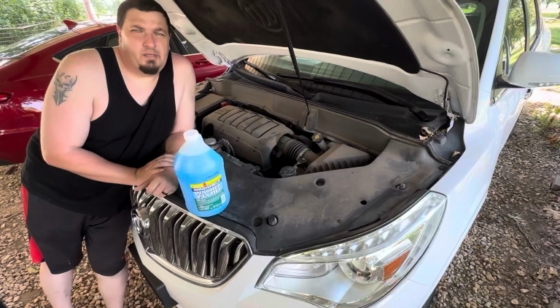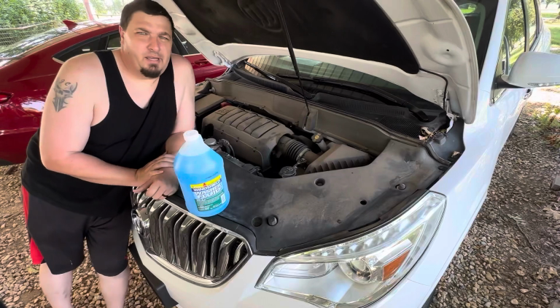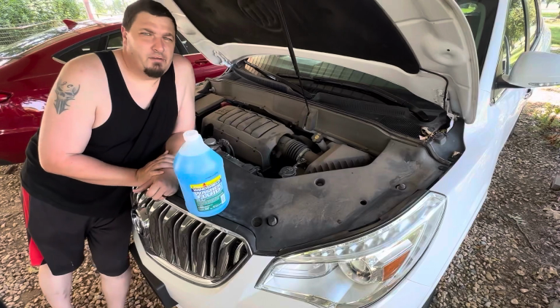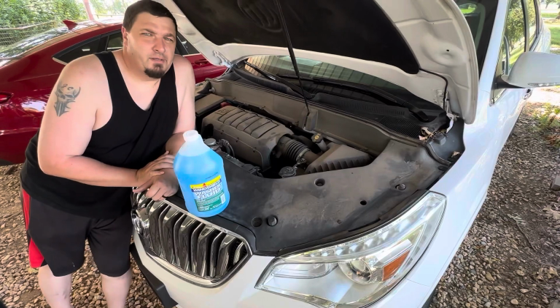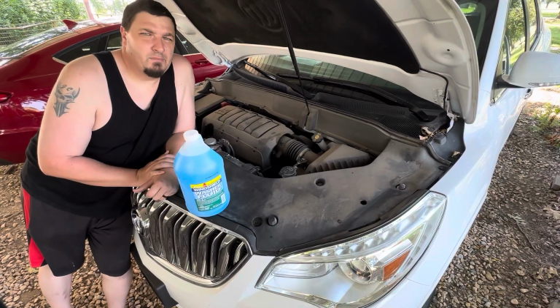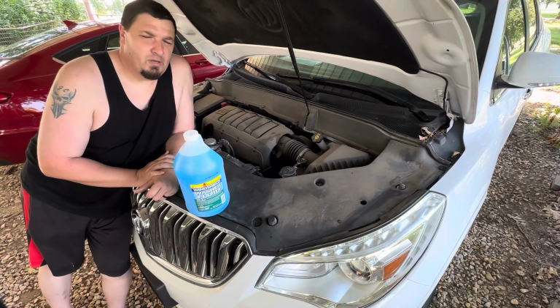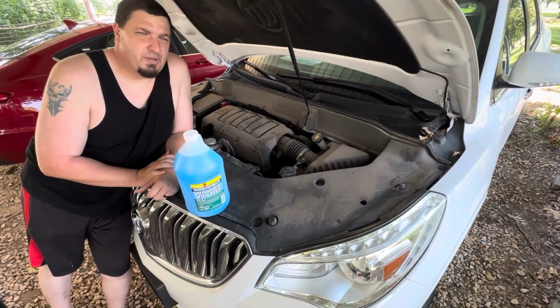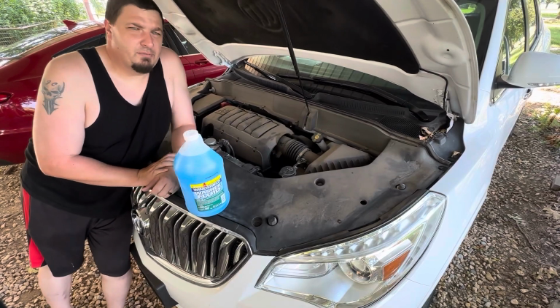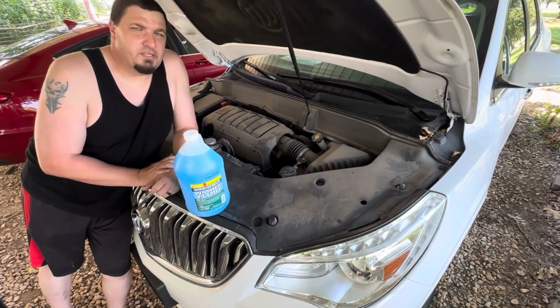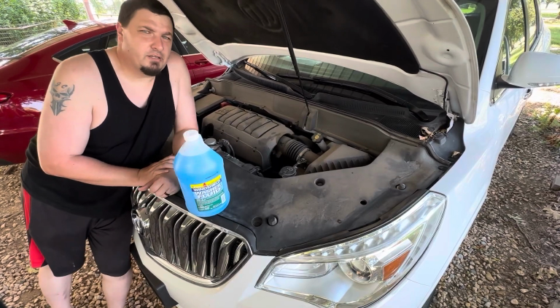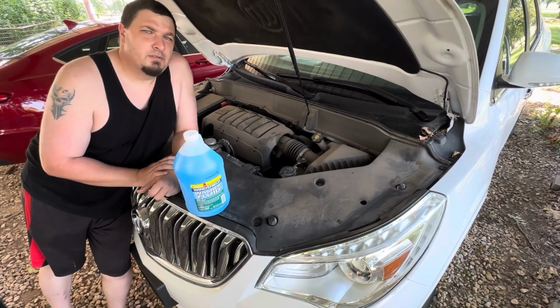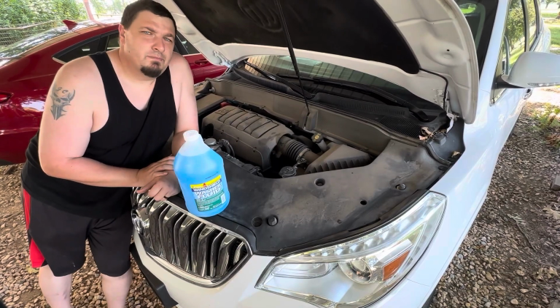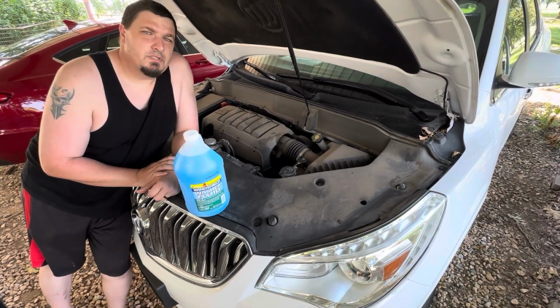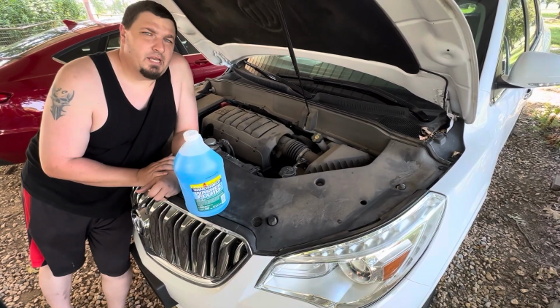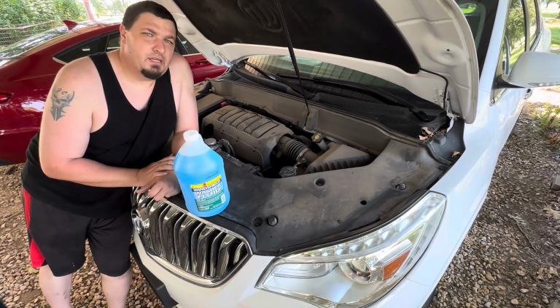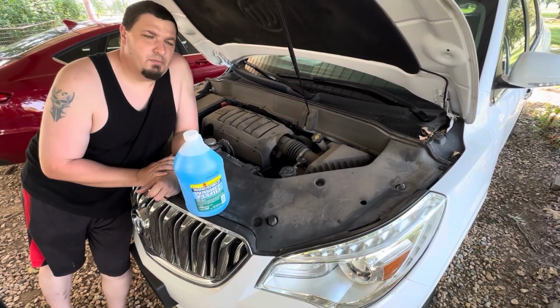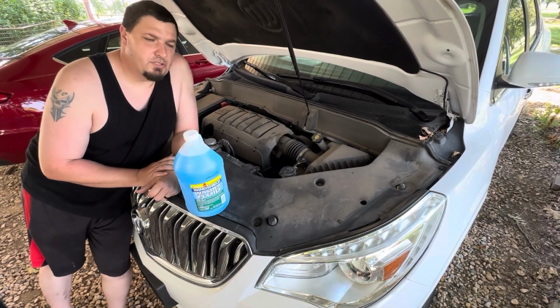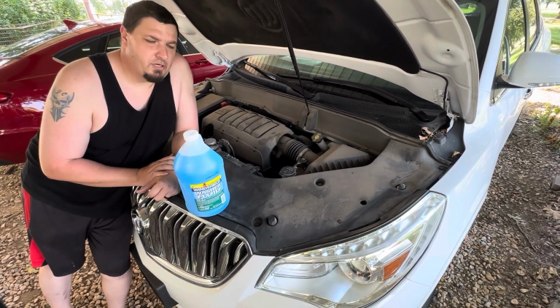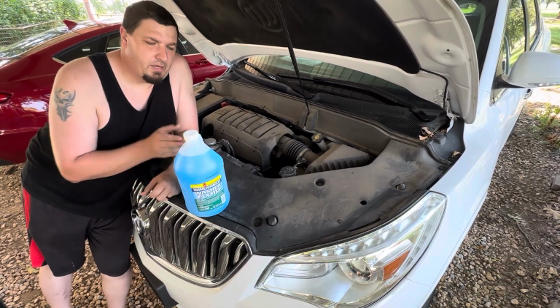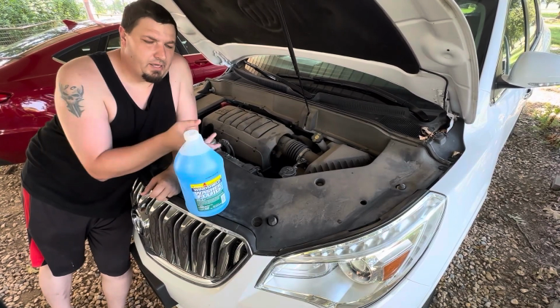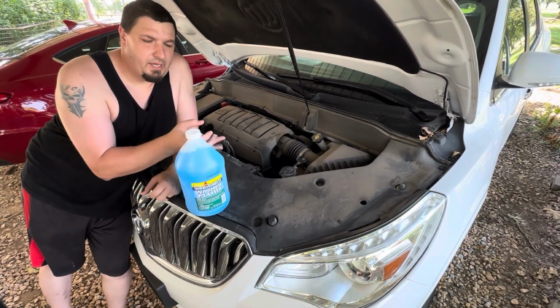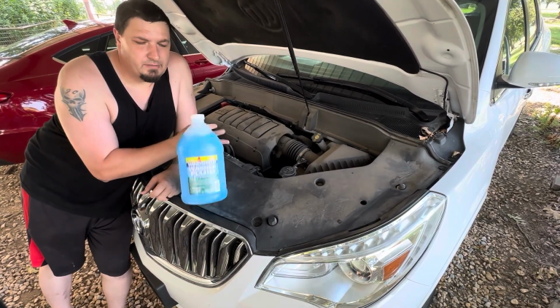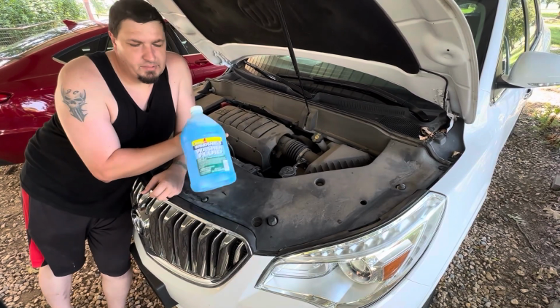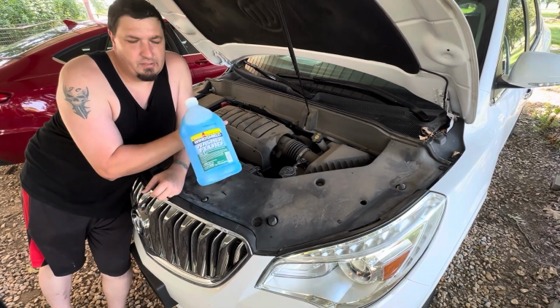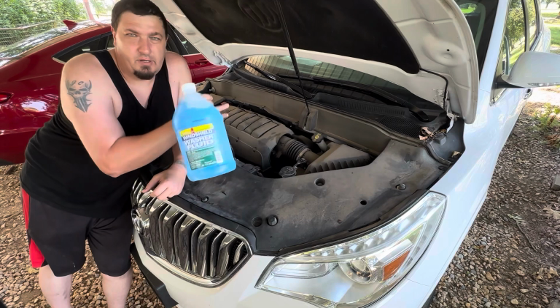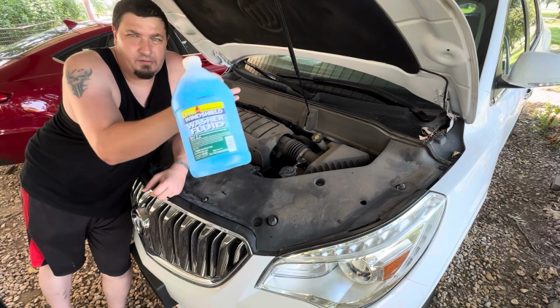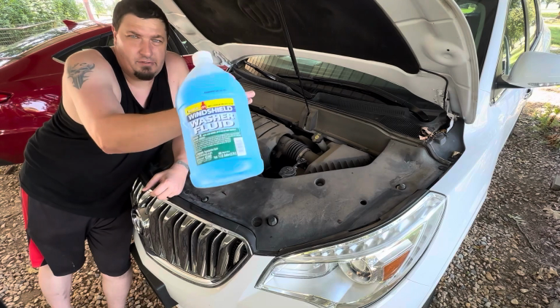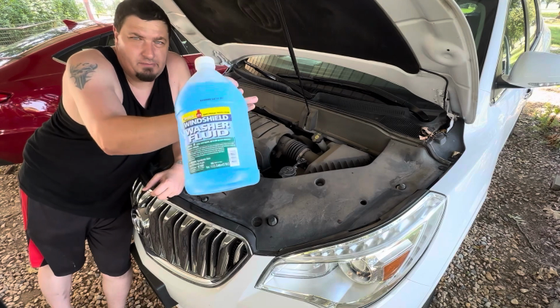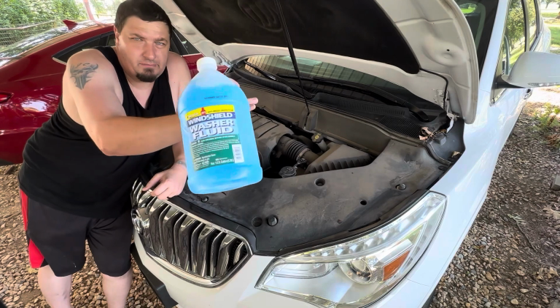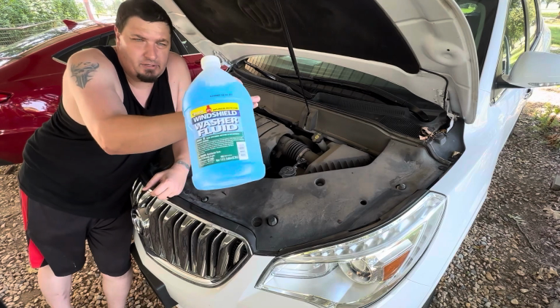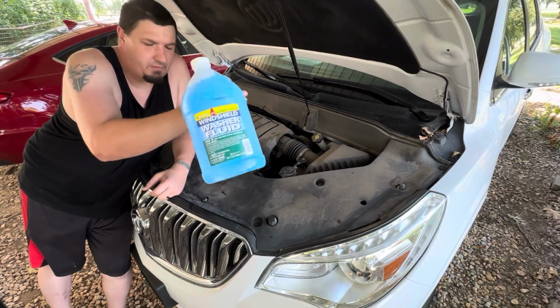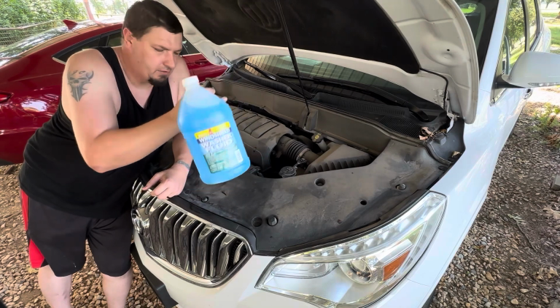Hey everyone, welcome back to my channel. Today I'm going to show you how to add some standard washer fluid to your vehicle.